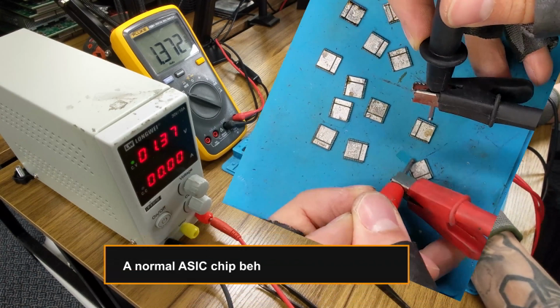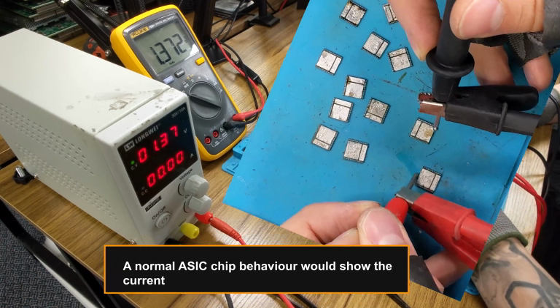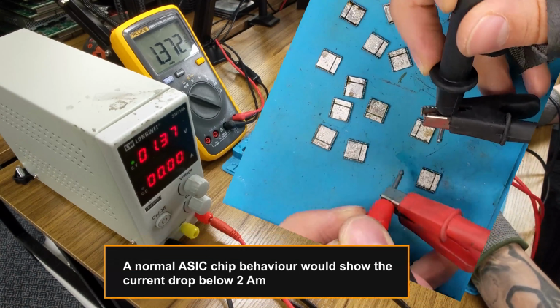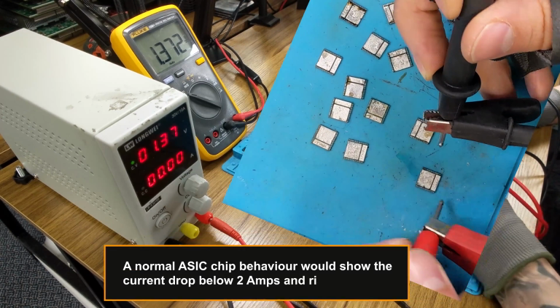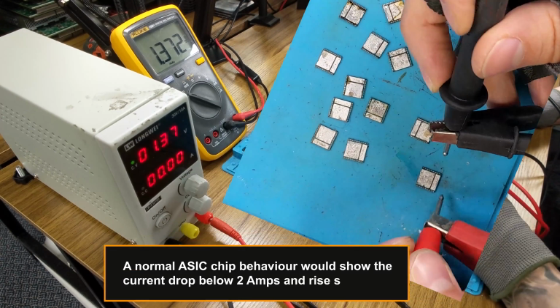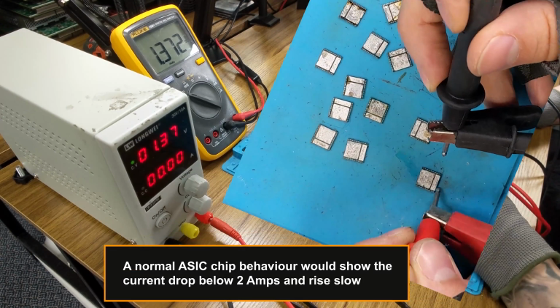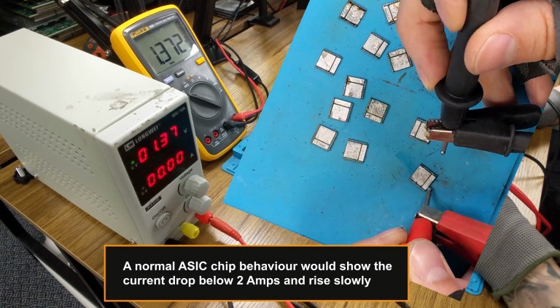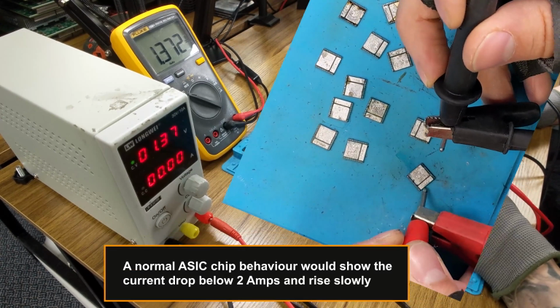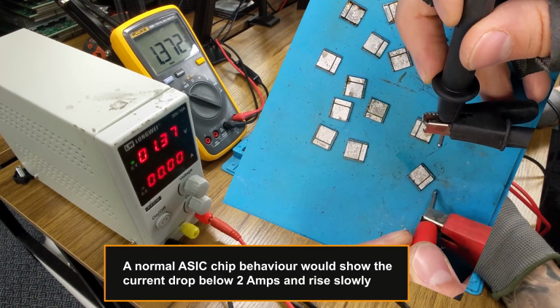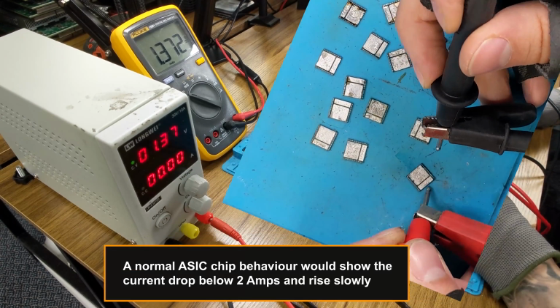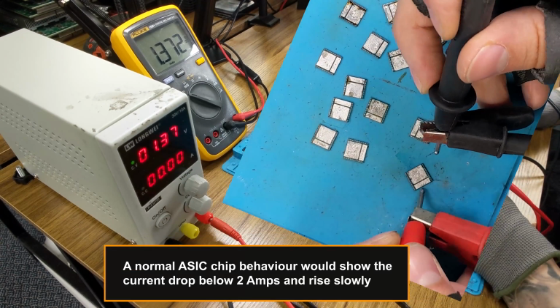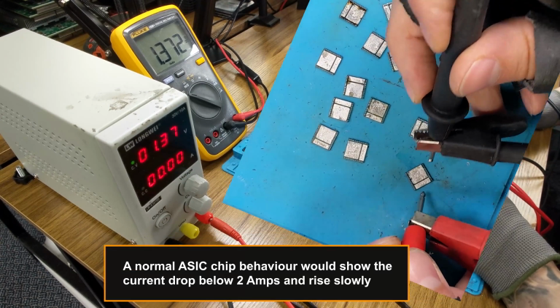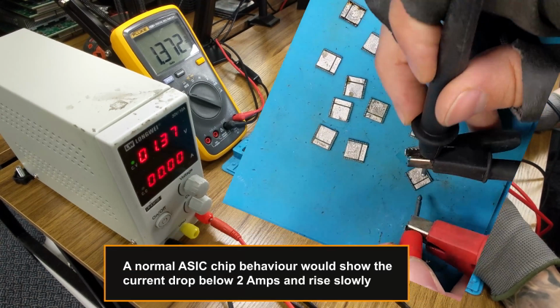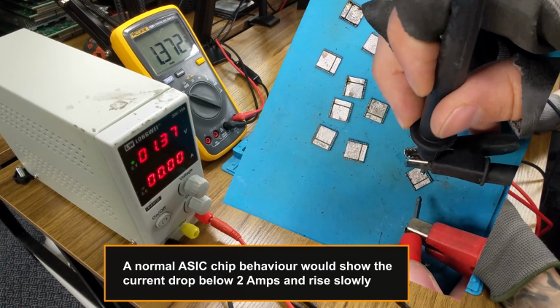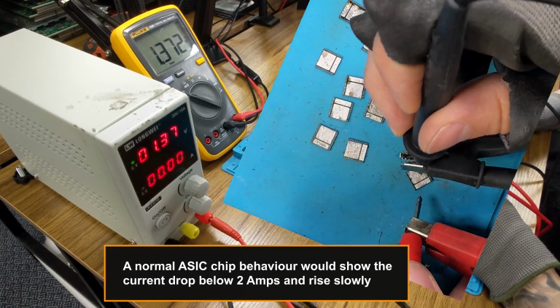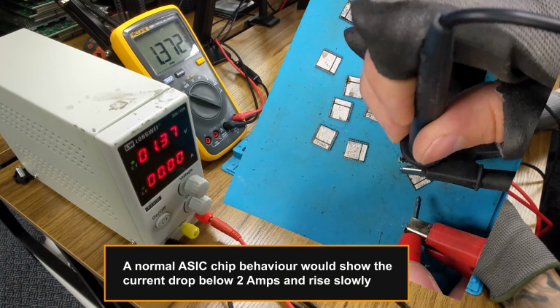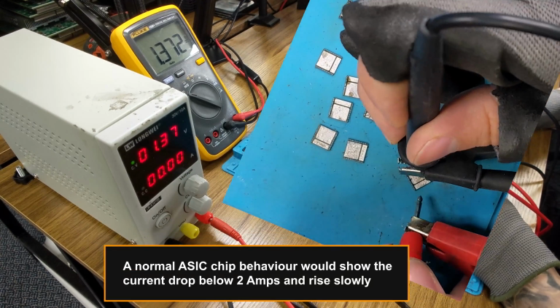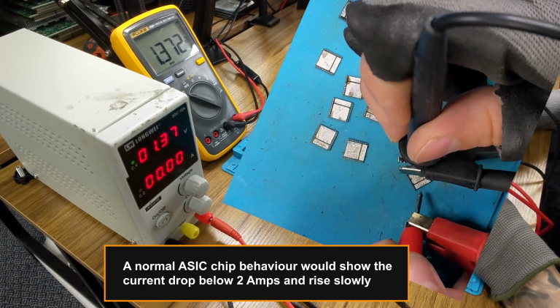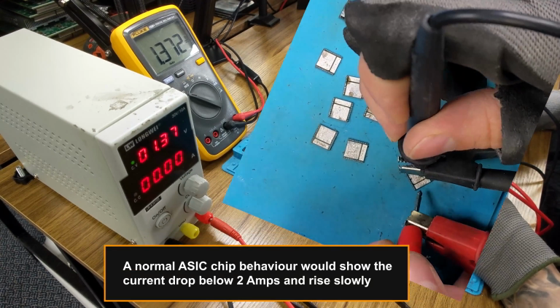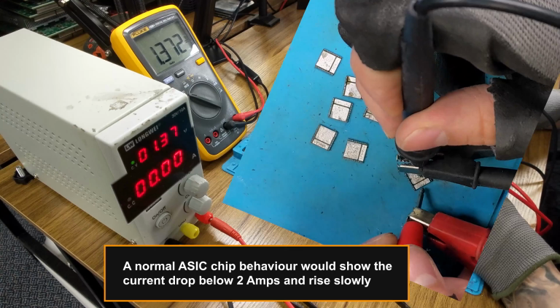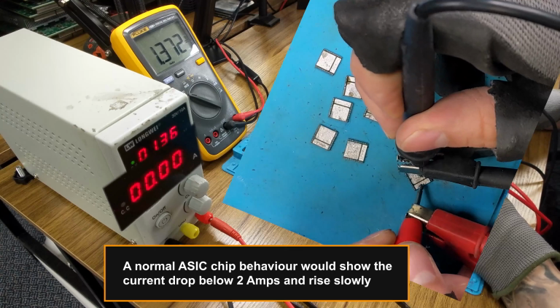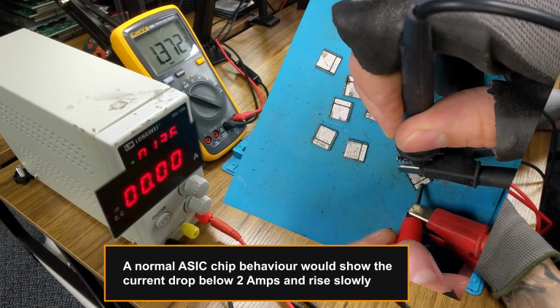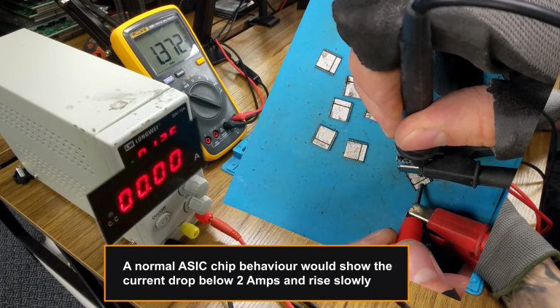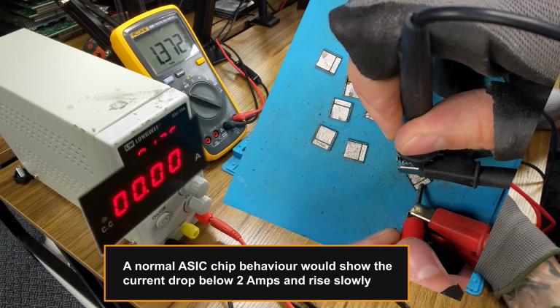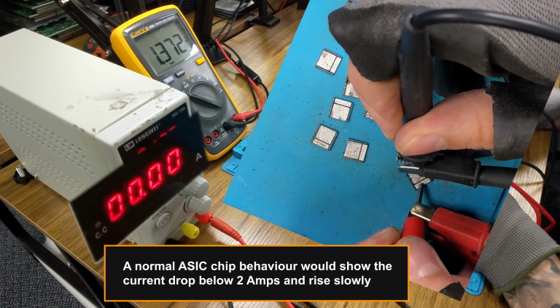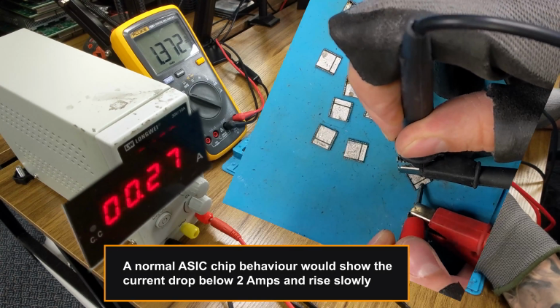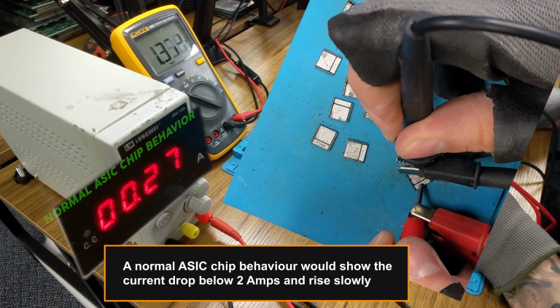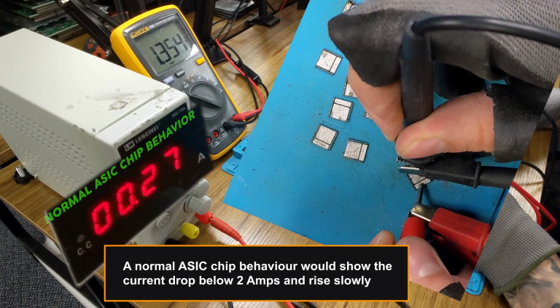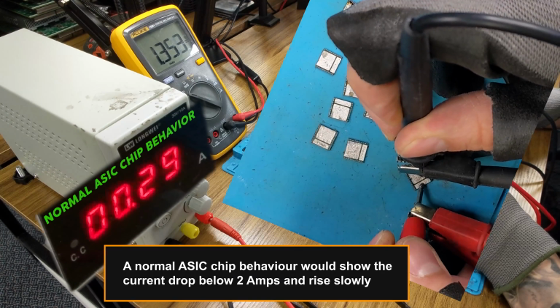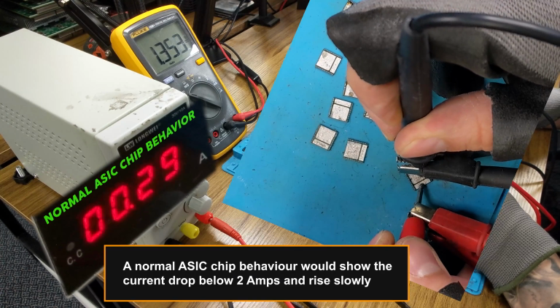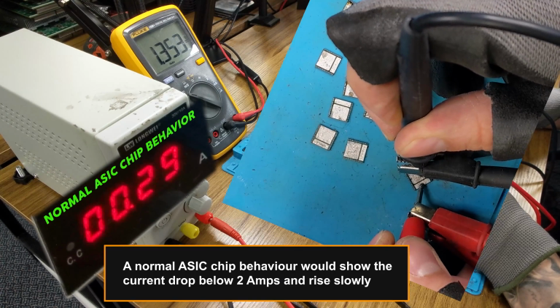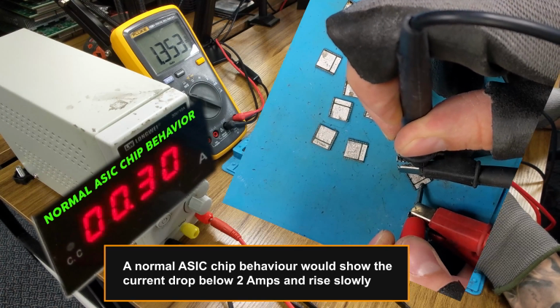A normal ASIC chip behavior would show the current drop below 2 amps and rise slowly.